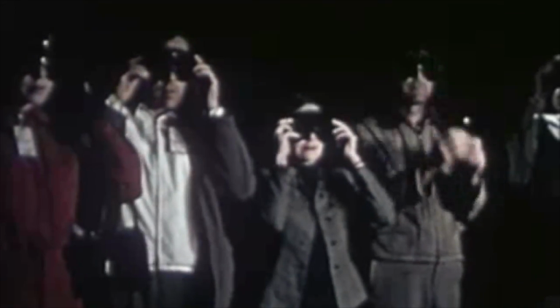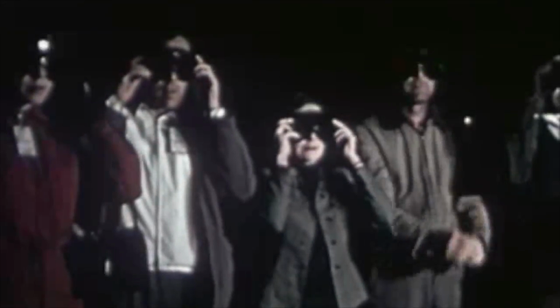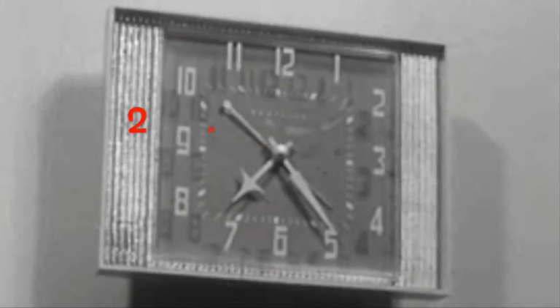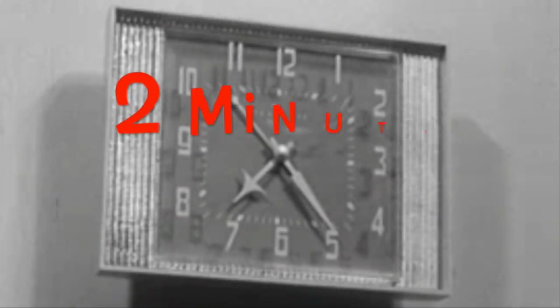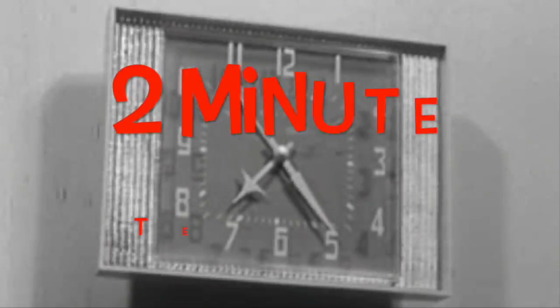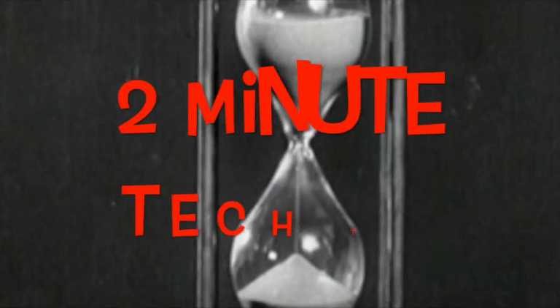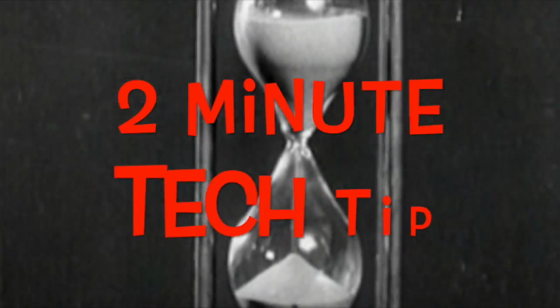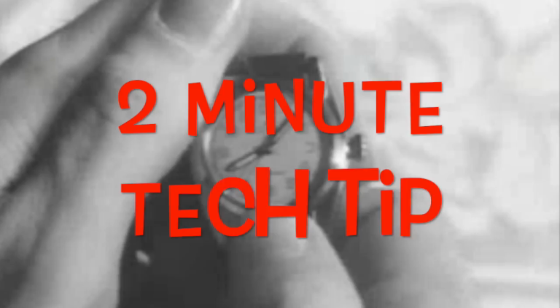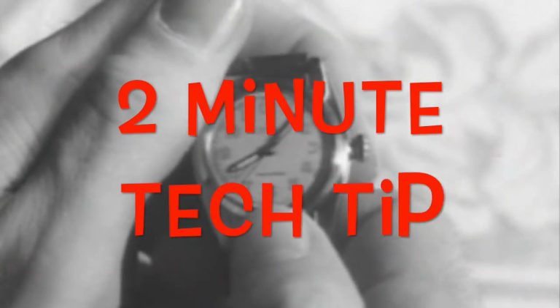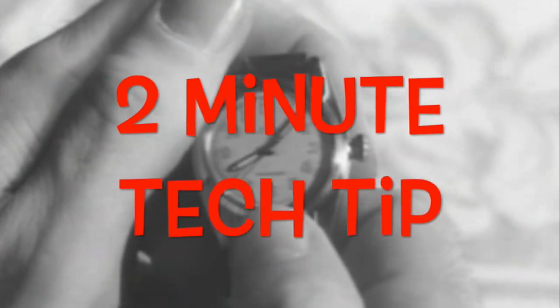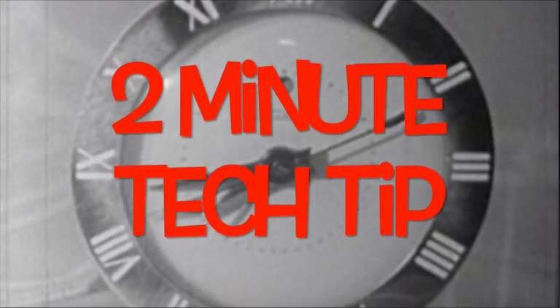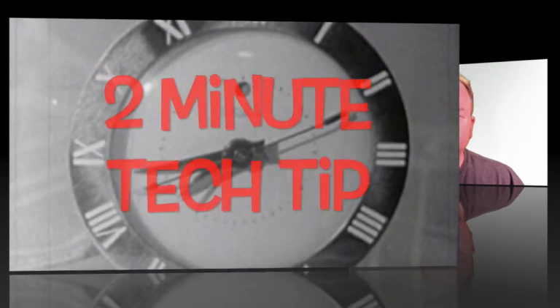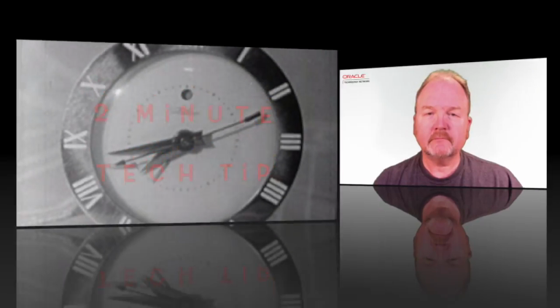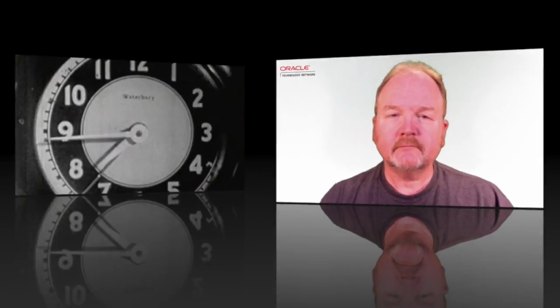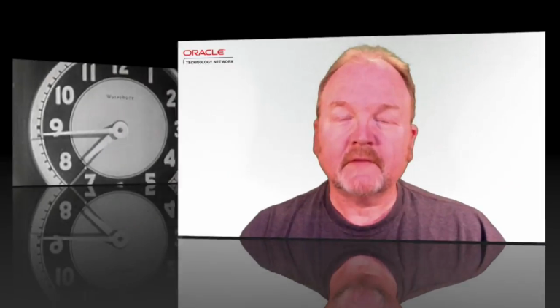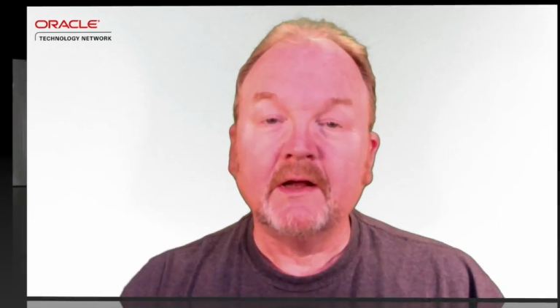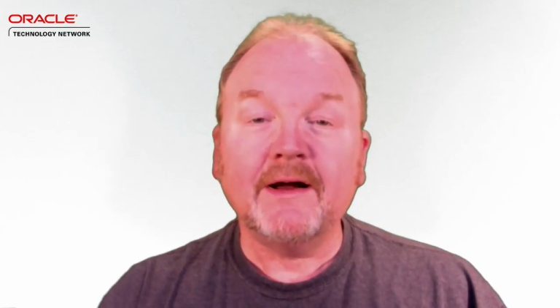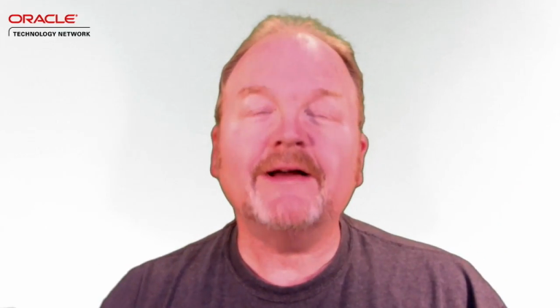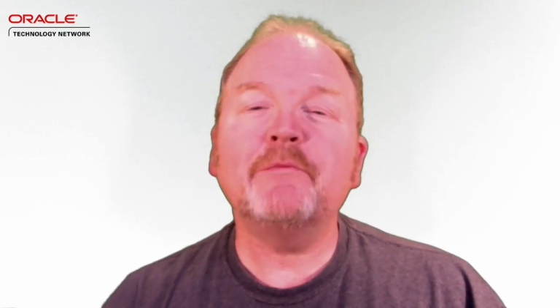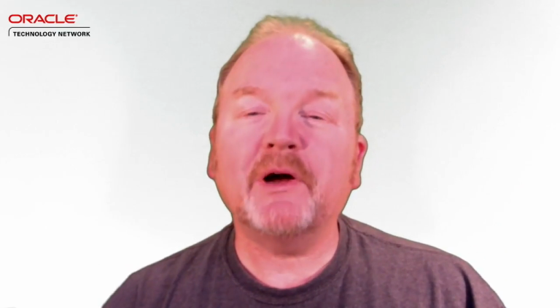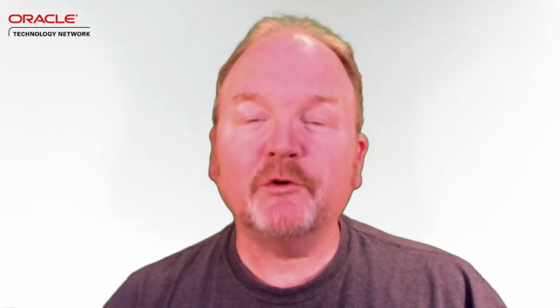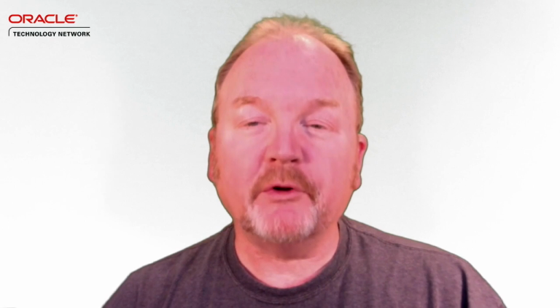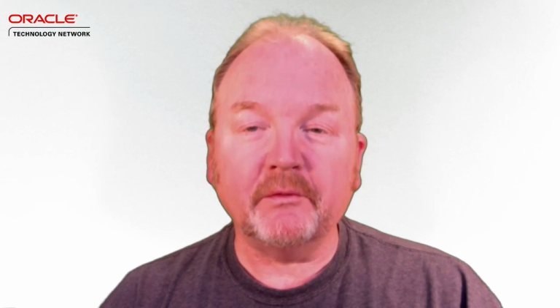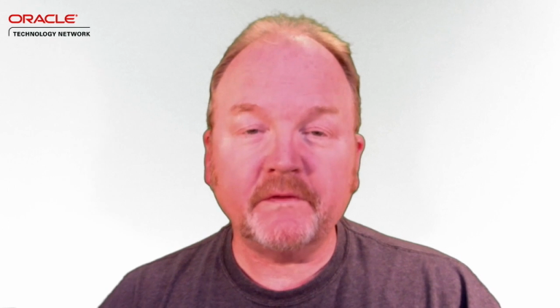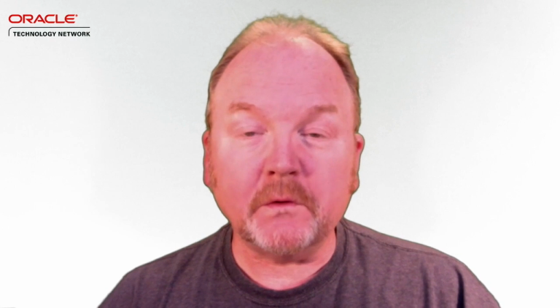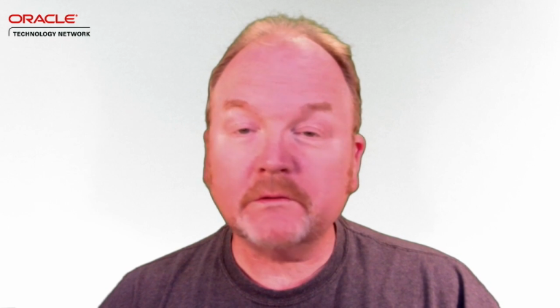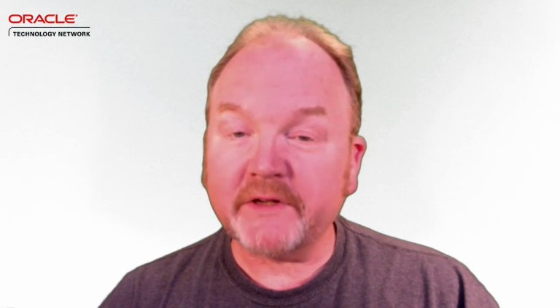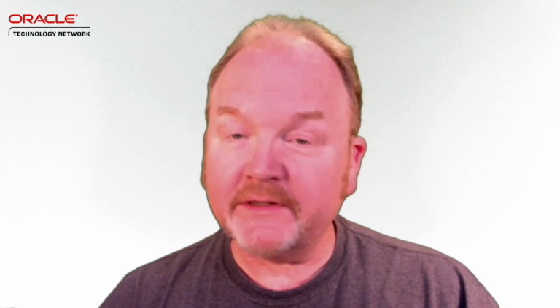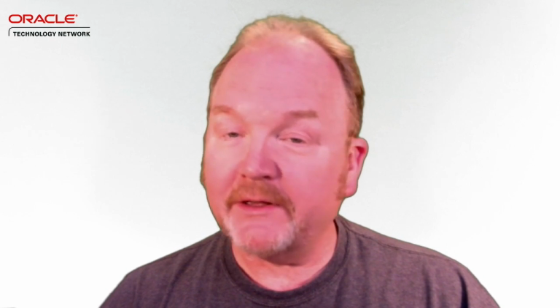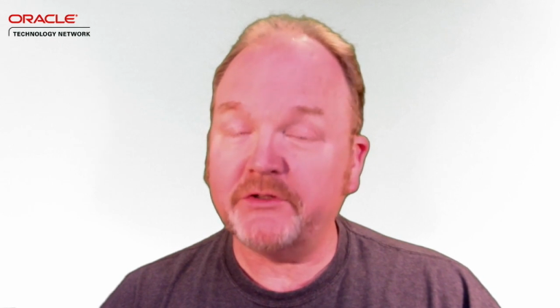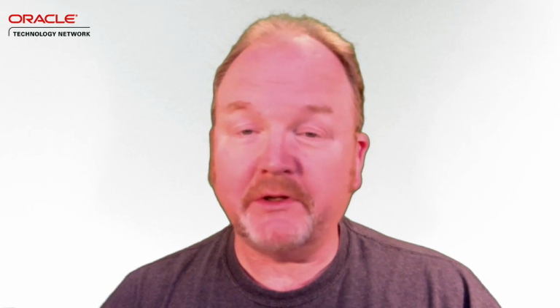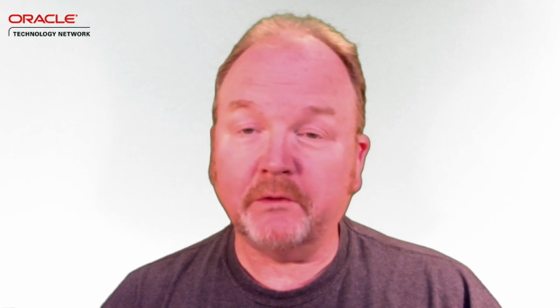It's time for another 2-Minute Tech Tip. Hi, I'm Bob Rhubart with the Oracle Technology Network.